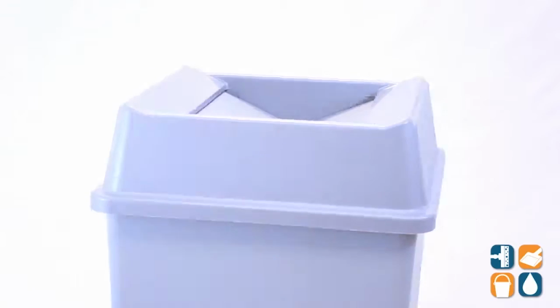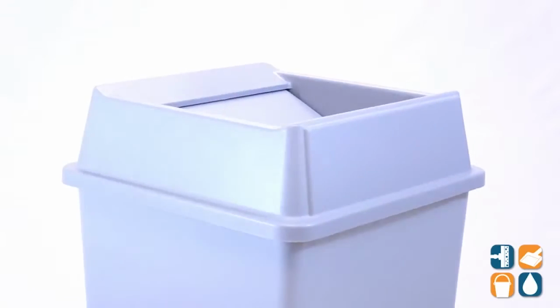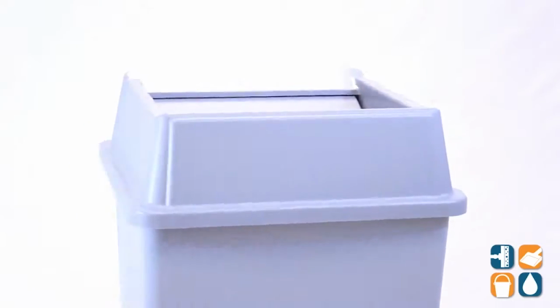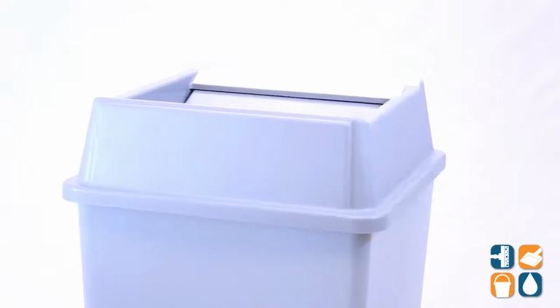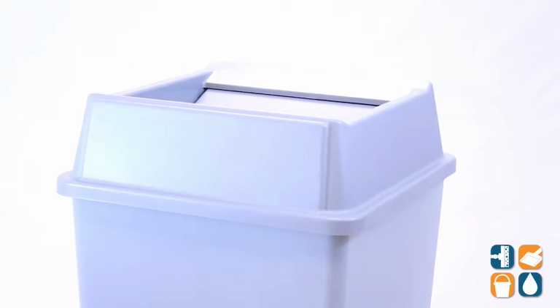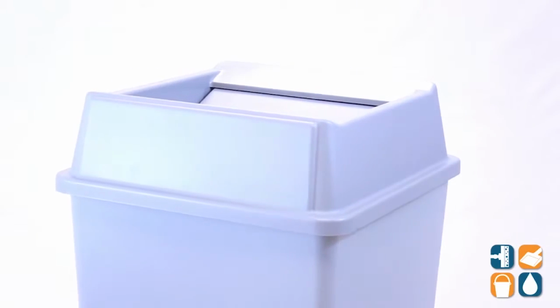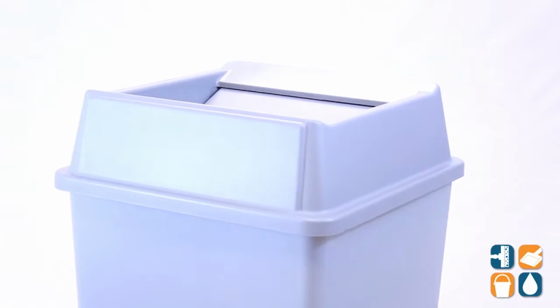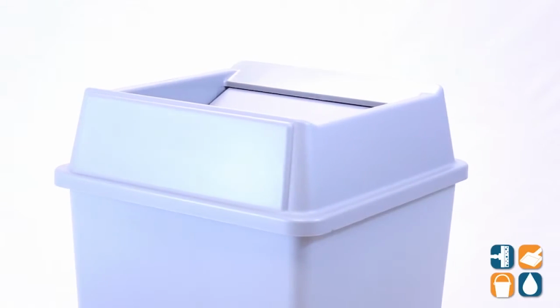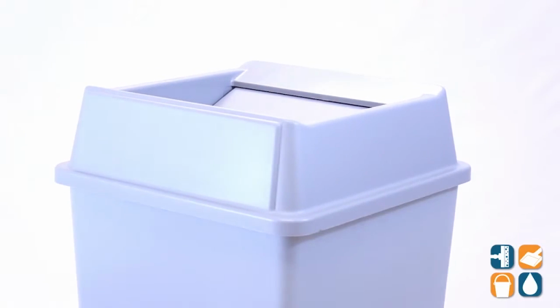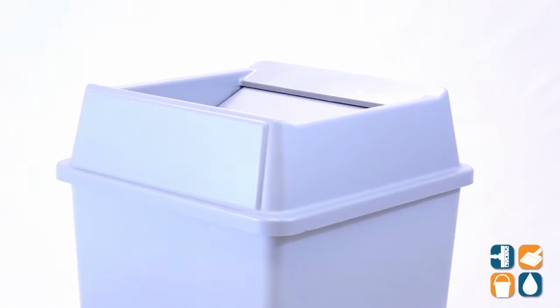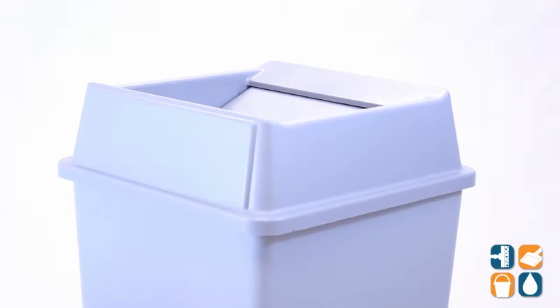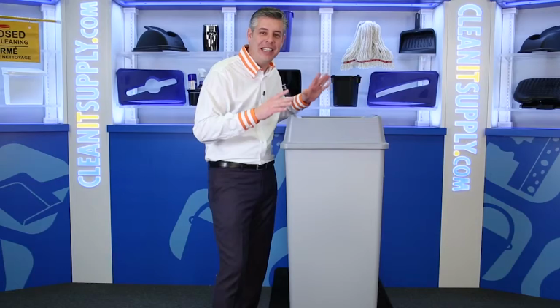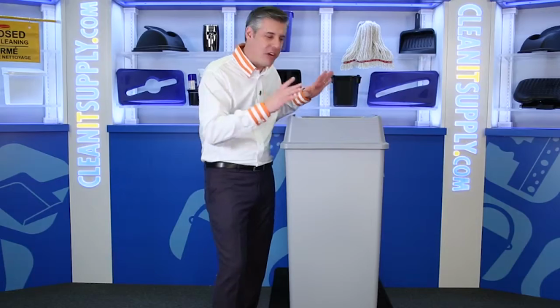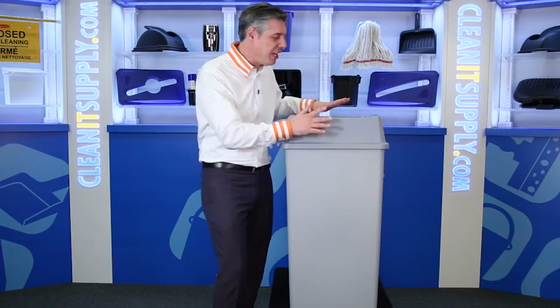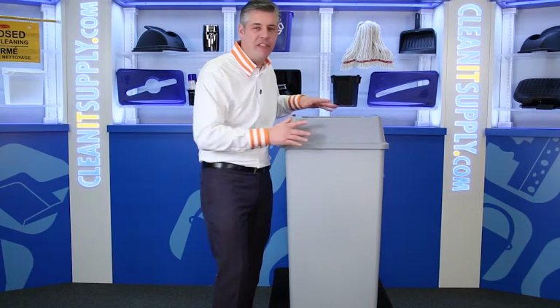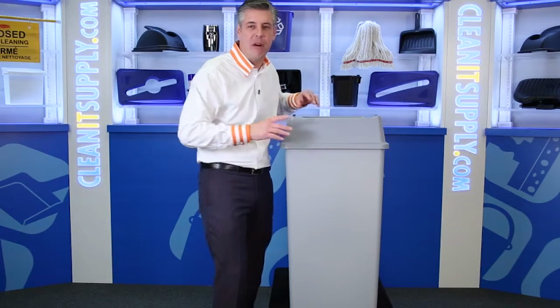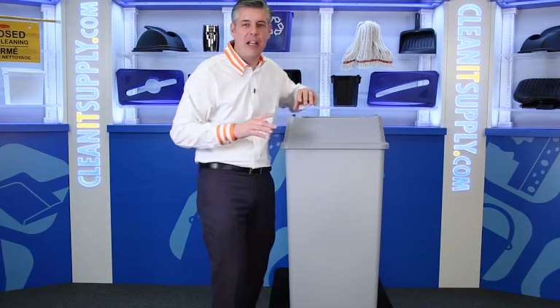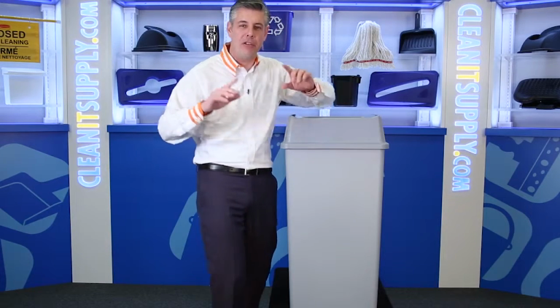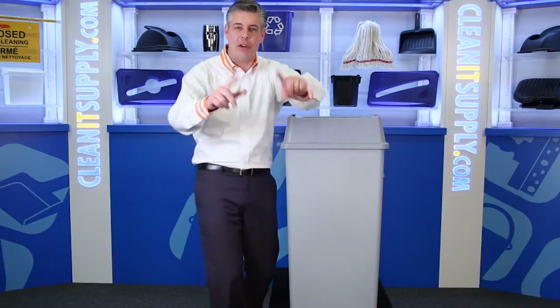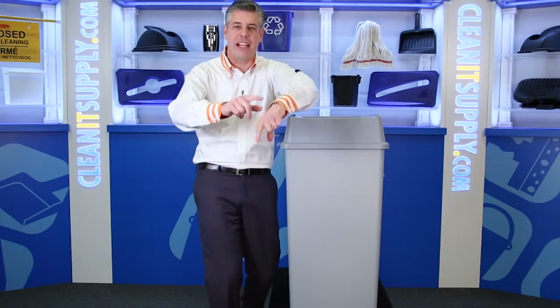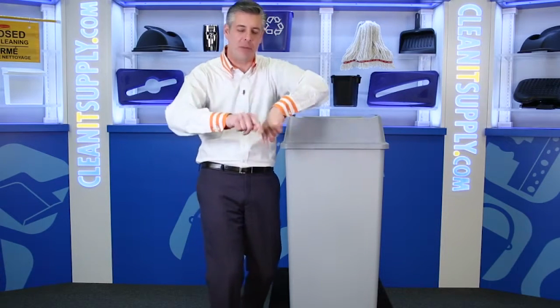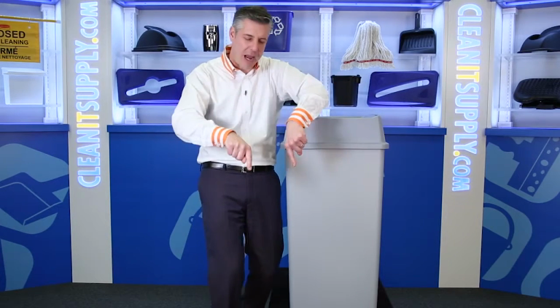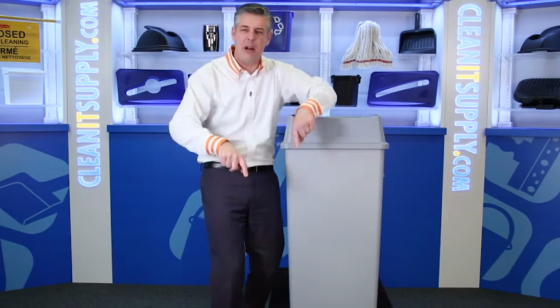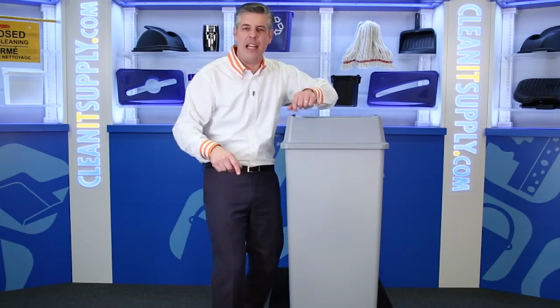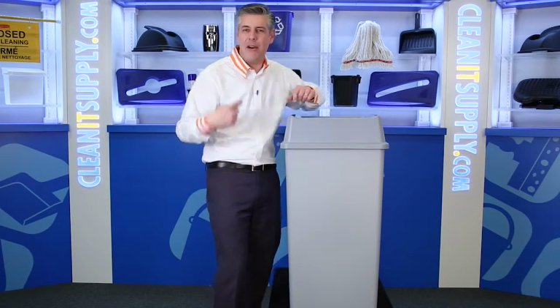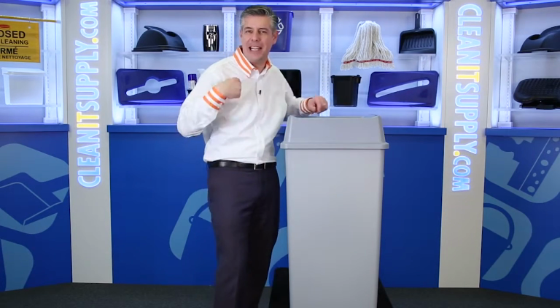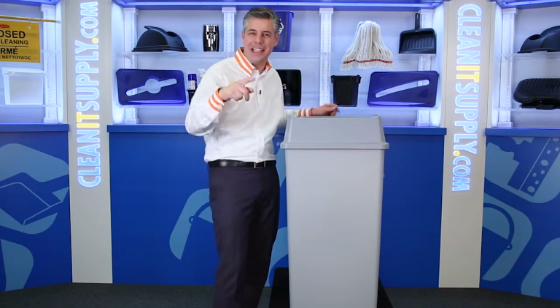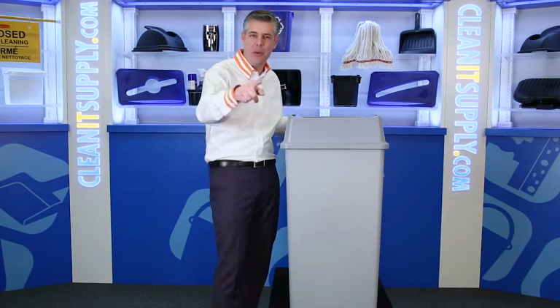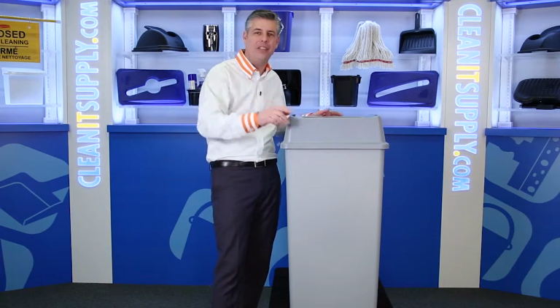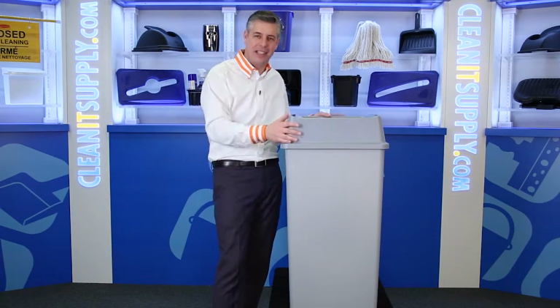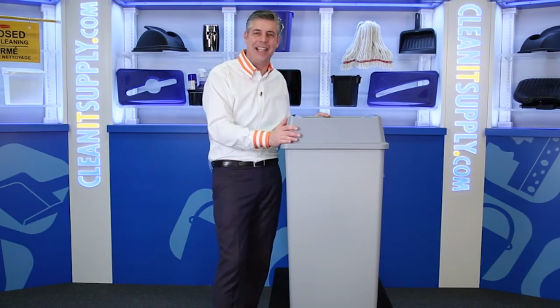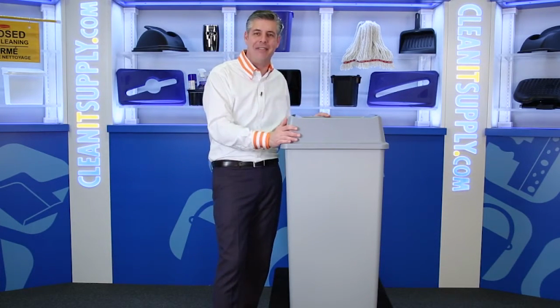That is the 2664 Untouchable Square Swing Top Trash Can Lid from Rubbermaid Commercial. And don't forget, subscribe below and get in the know. I'm Danny D and you're watching CleanIt TV.